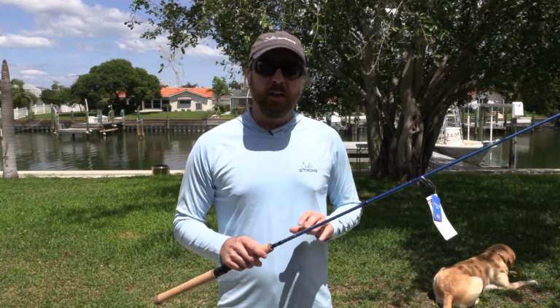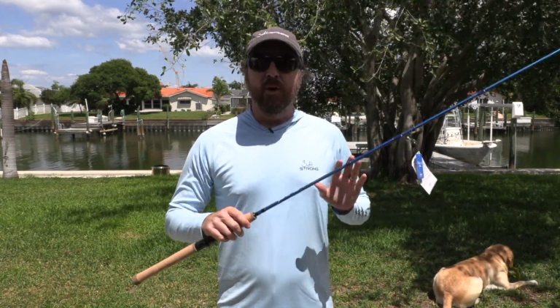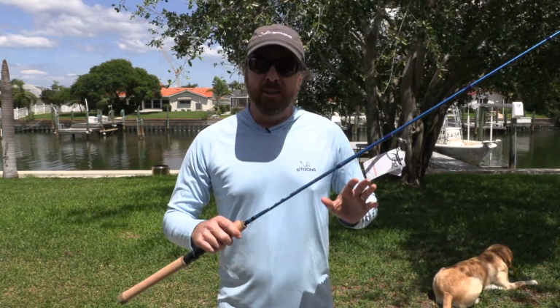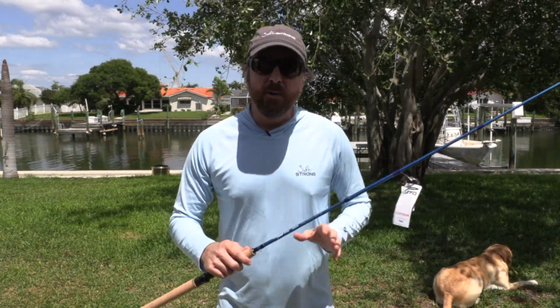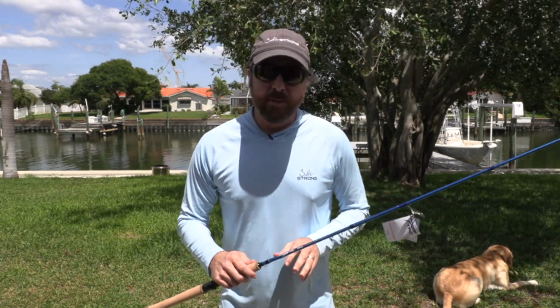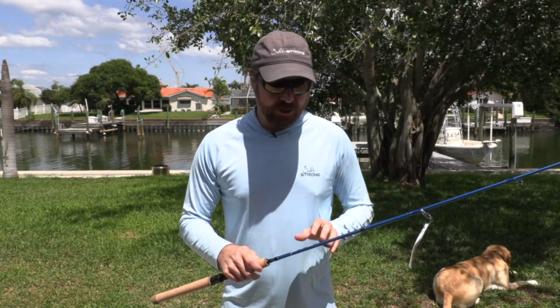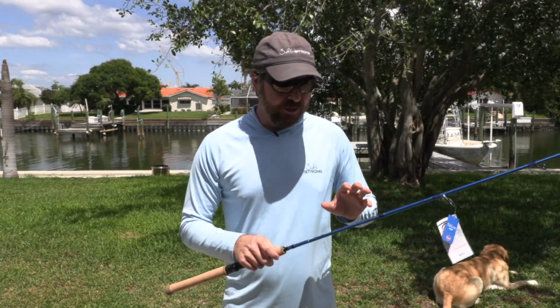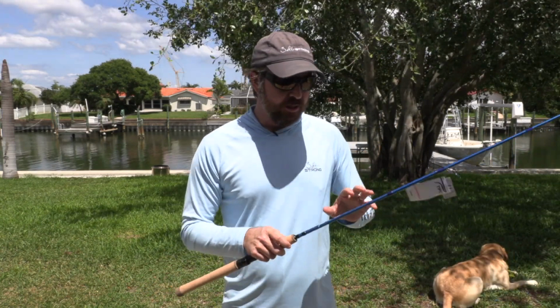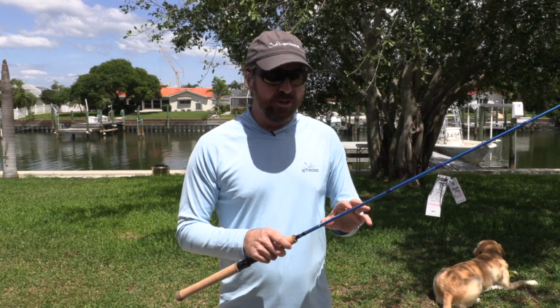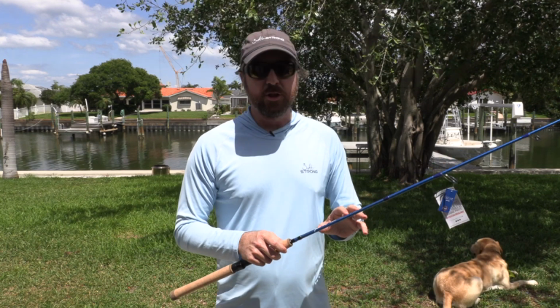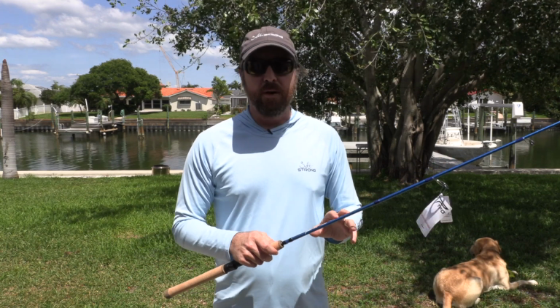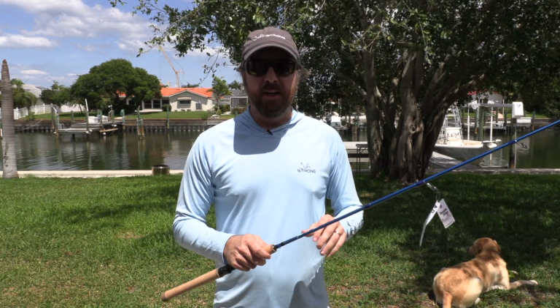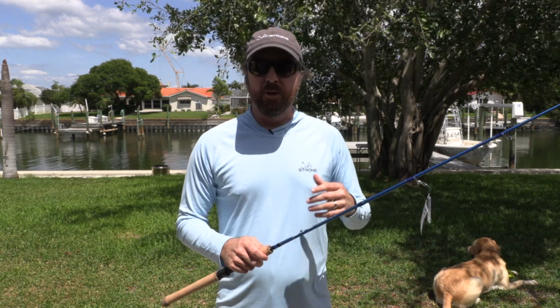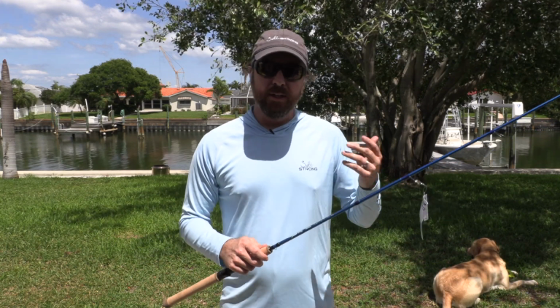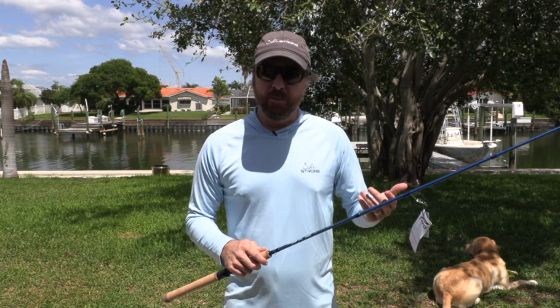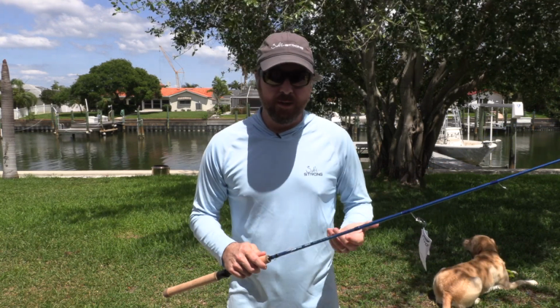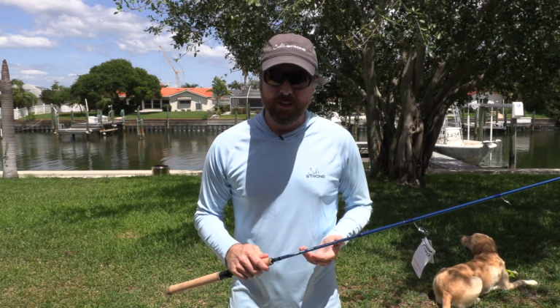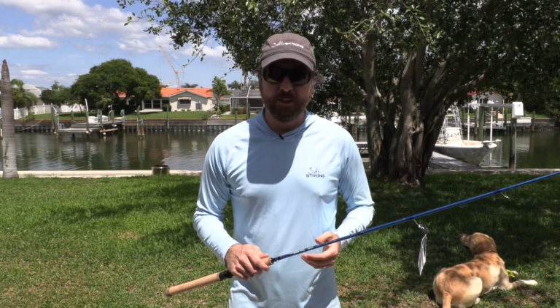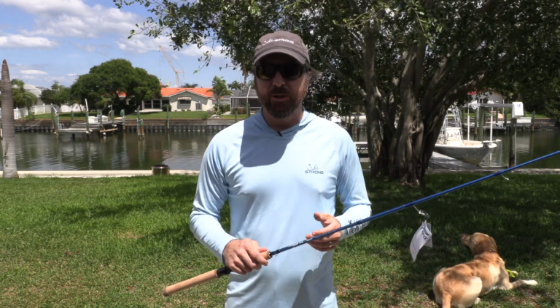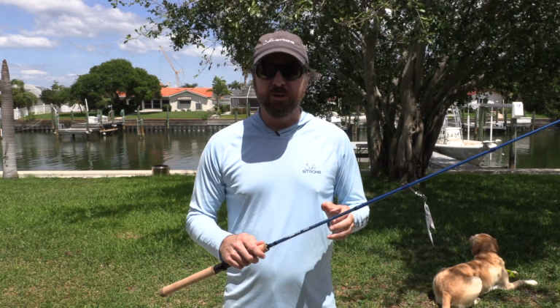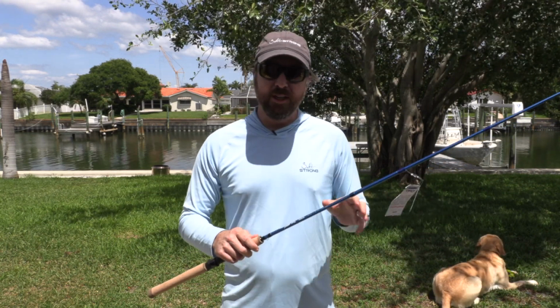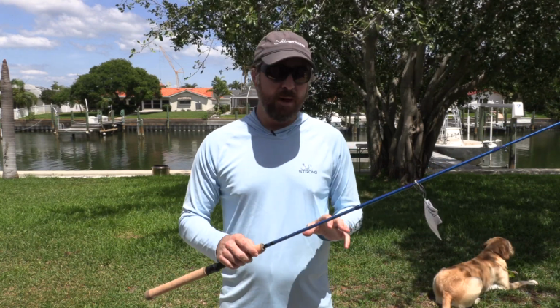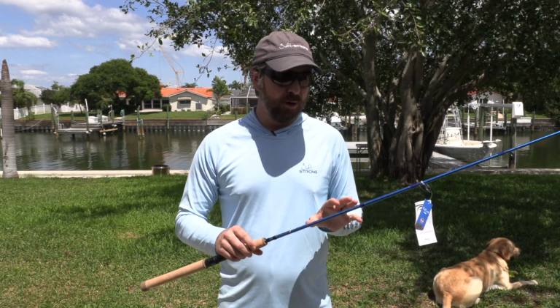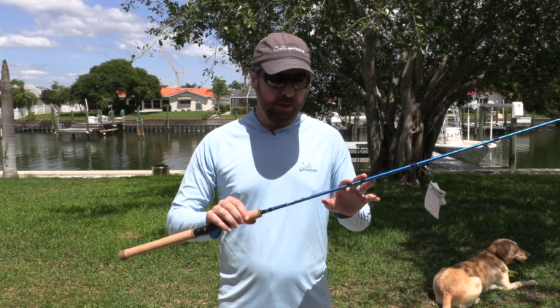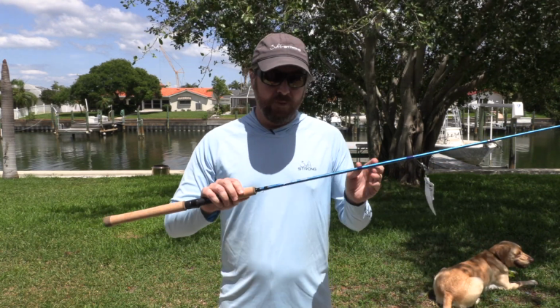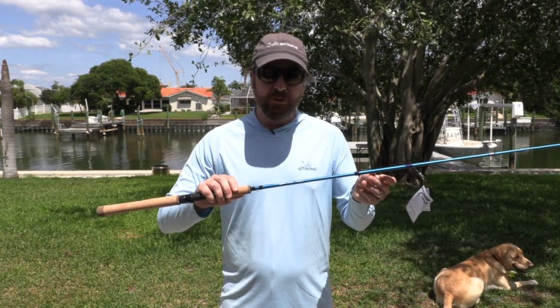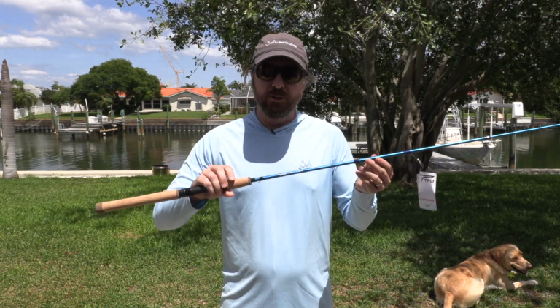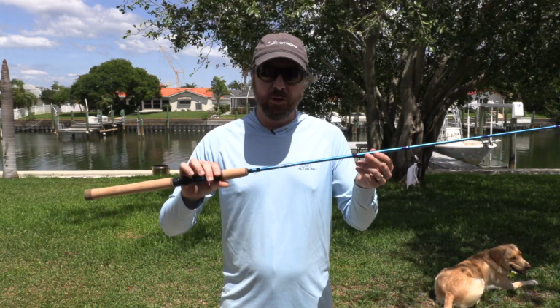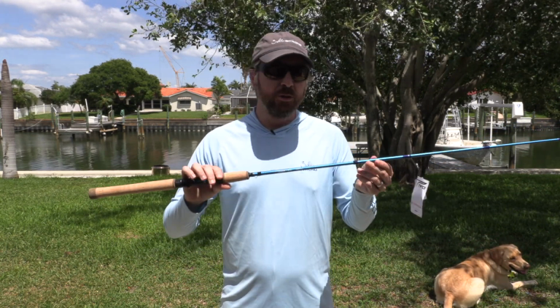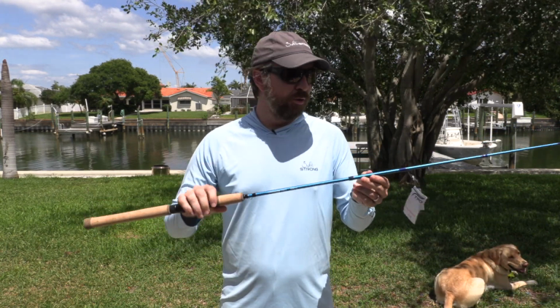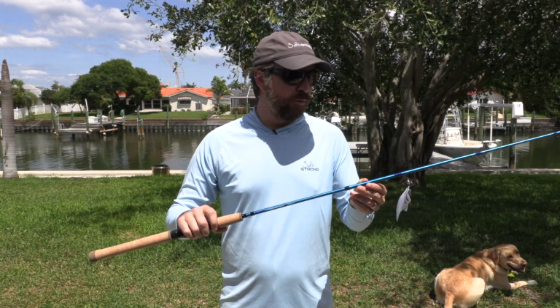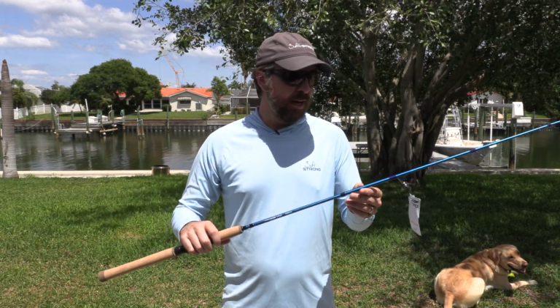As far as line recommendations, it's in the 6-12 pound range. In many cases we're just using 10-pound braid, and this is a good solution for that.